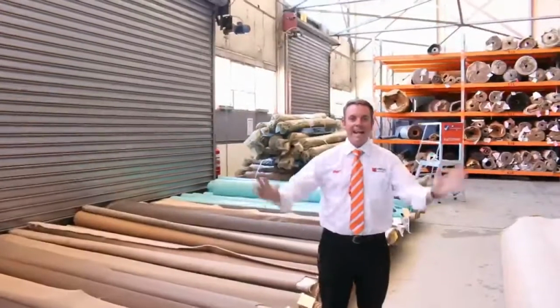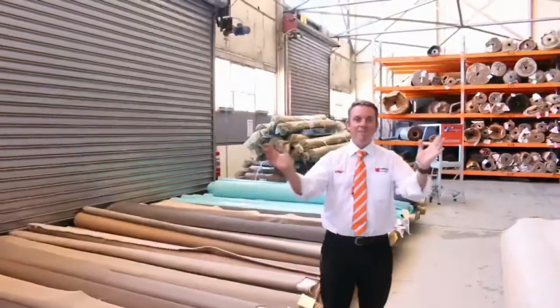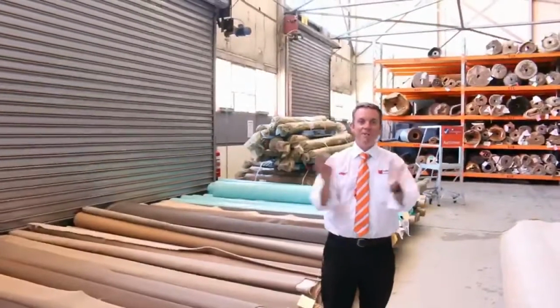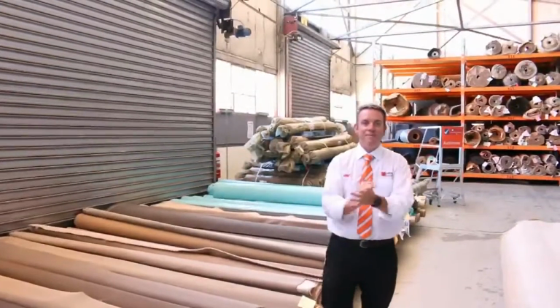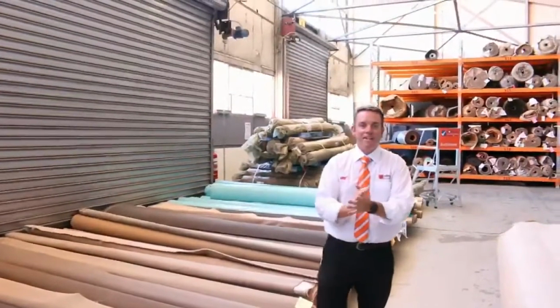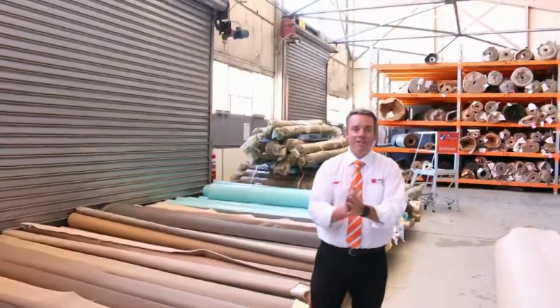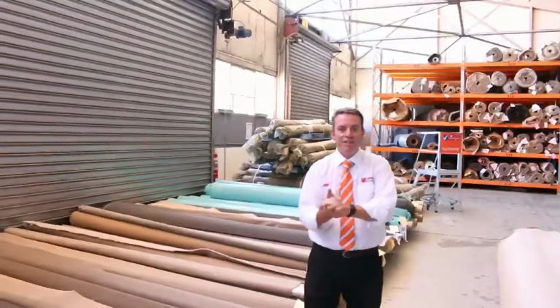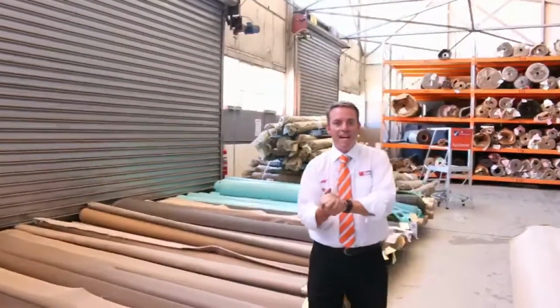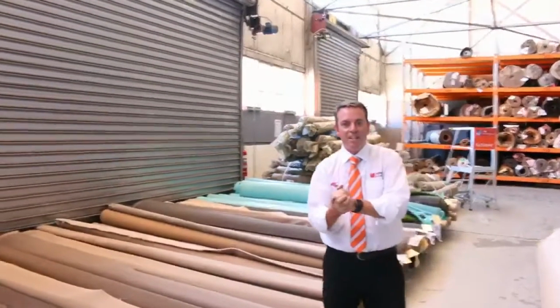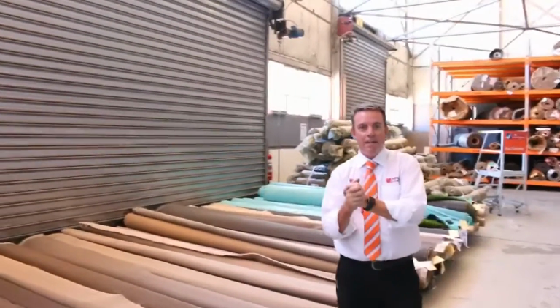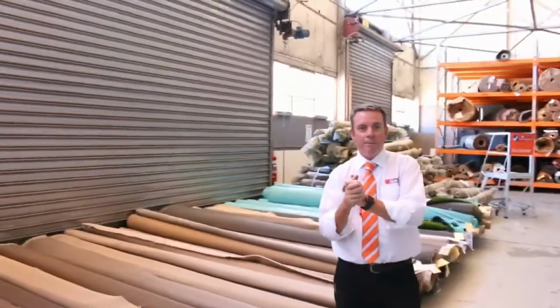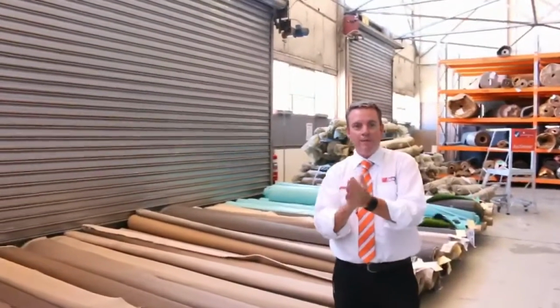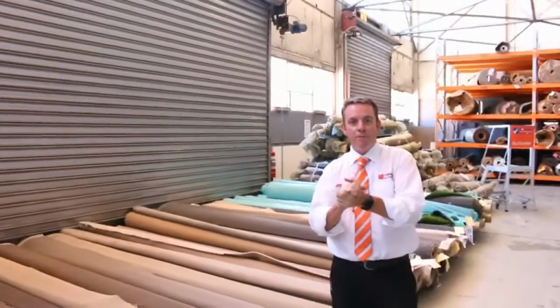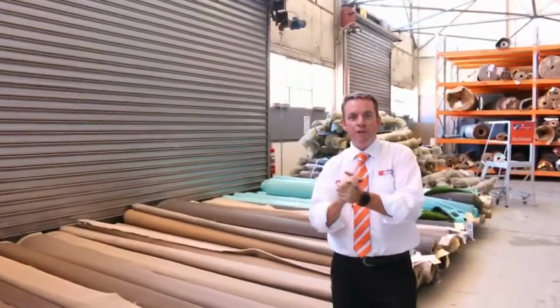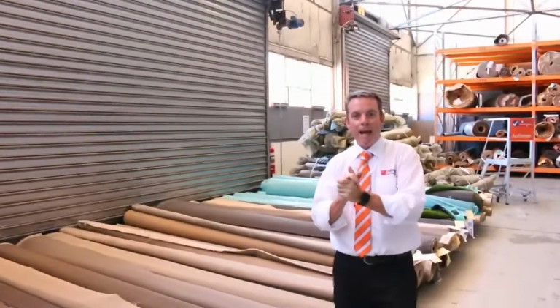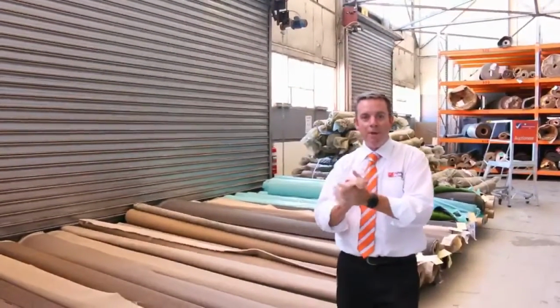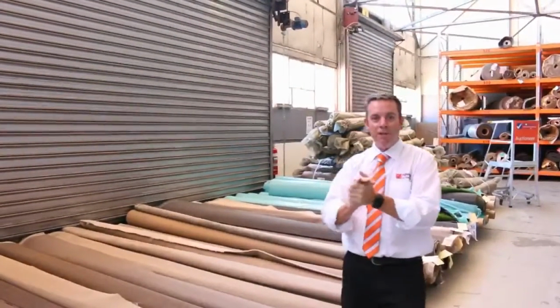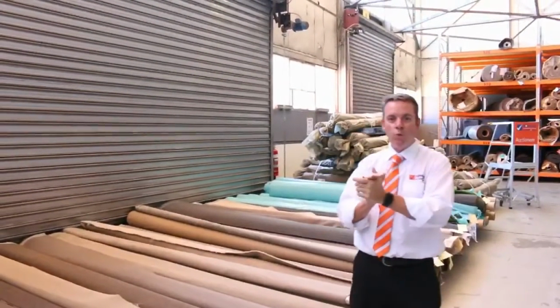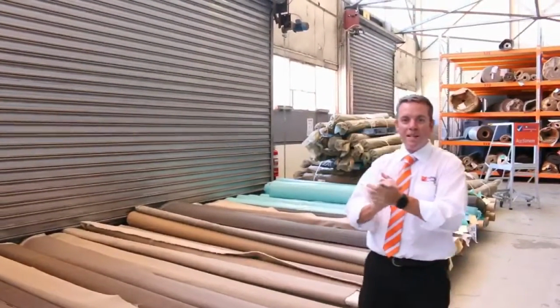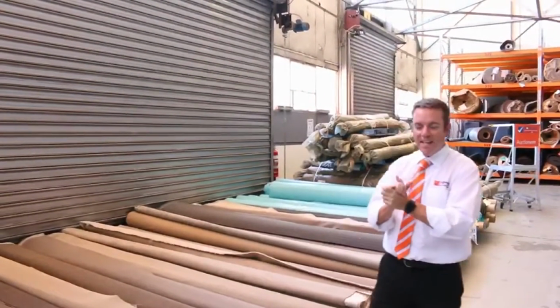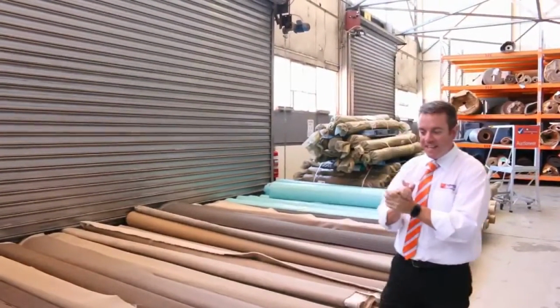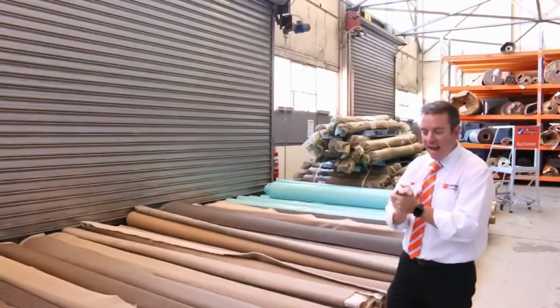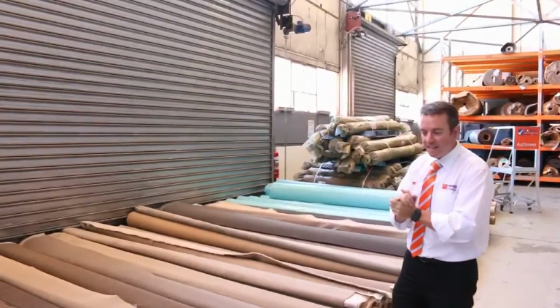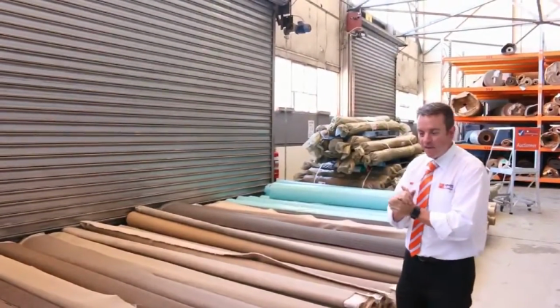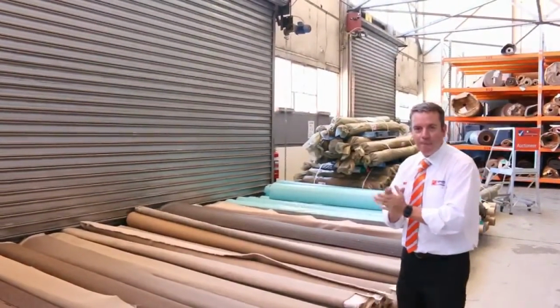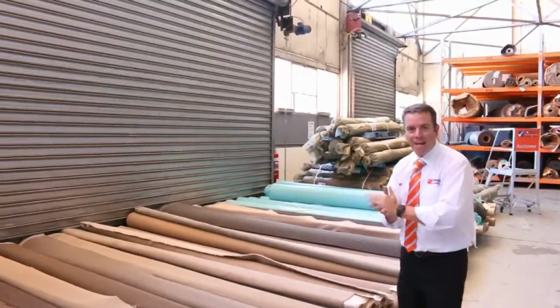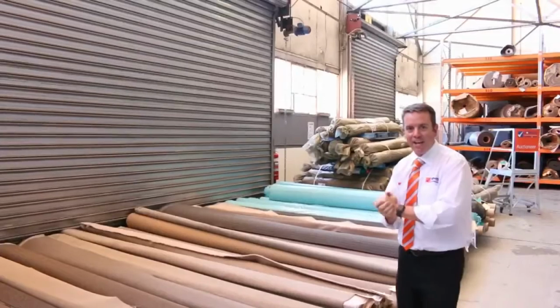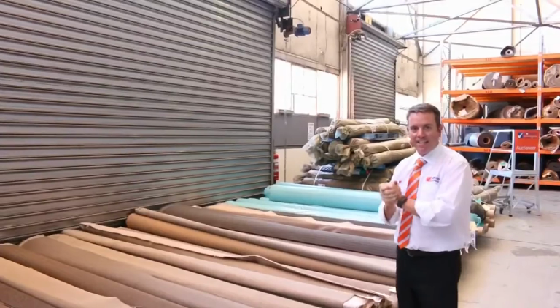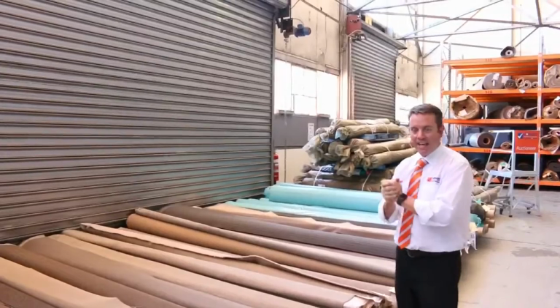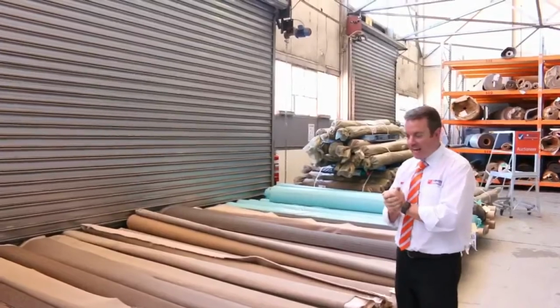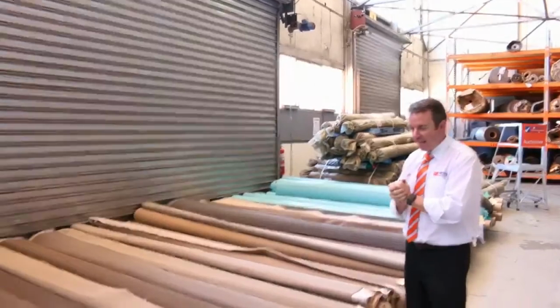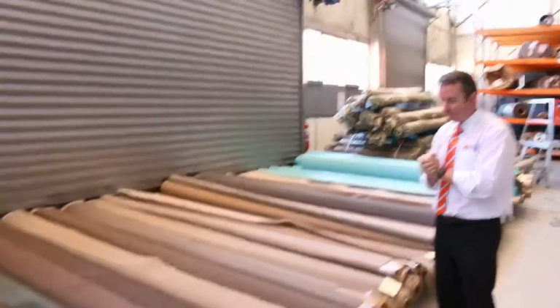G'day, I'm John from Fowles Auction Sales. I'm here to preview tomorrow's carpet auction. It's Wednesday the 8th of March at 10am.